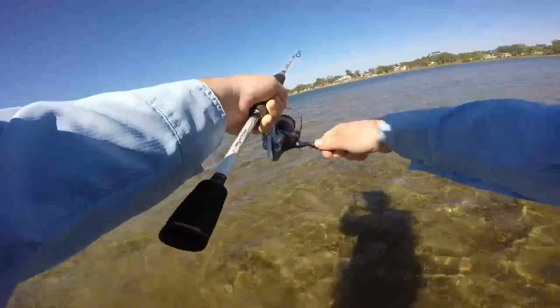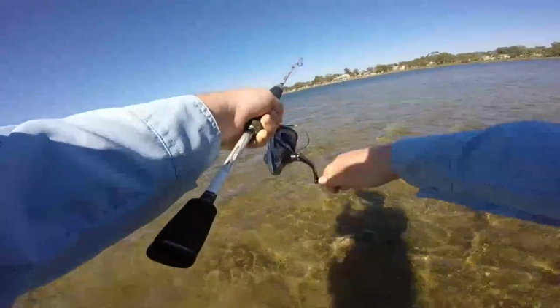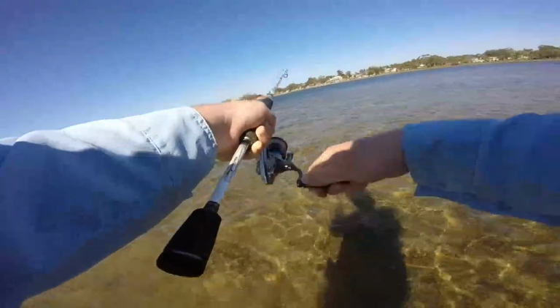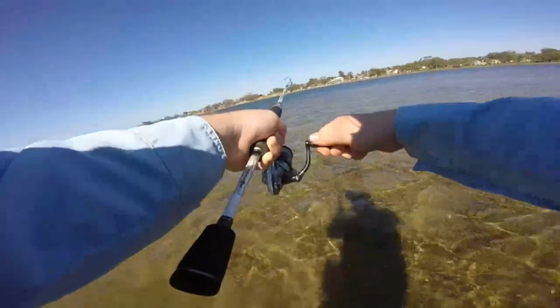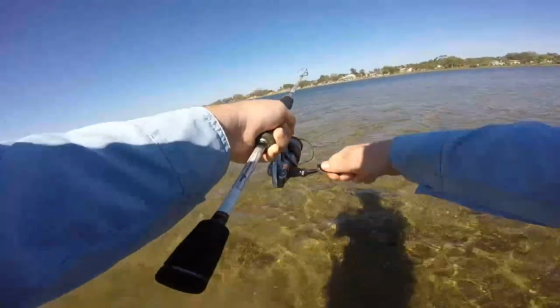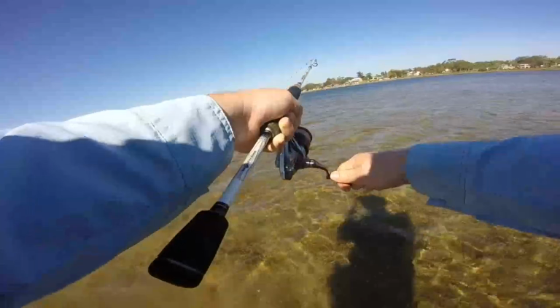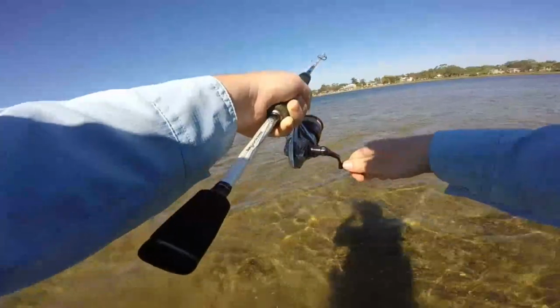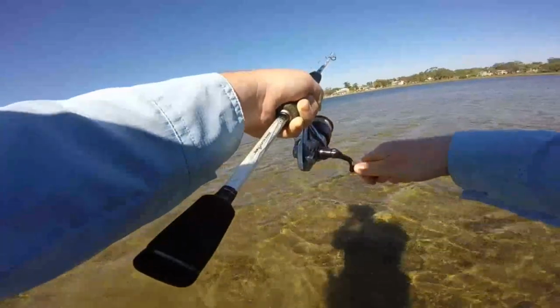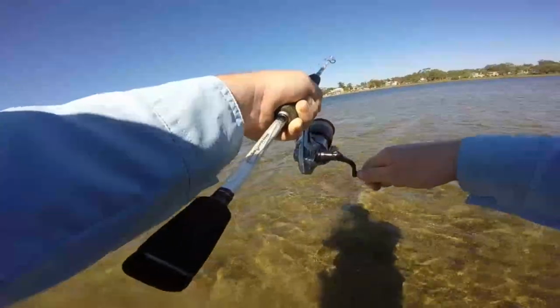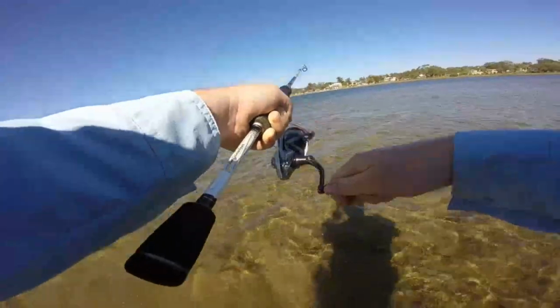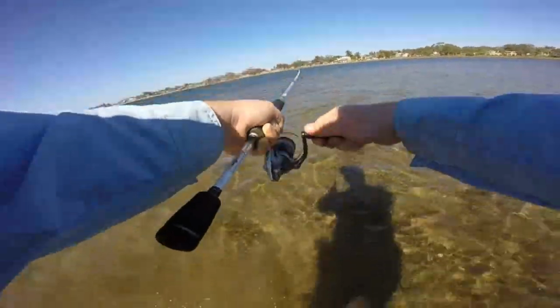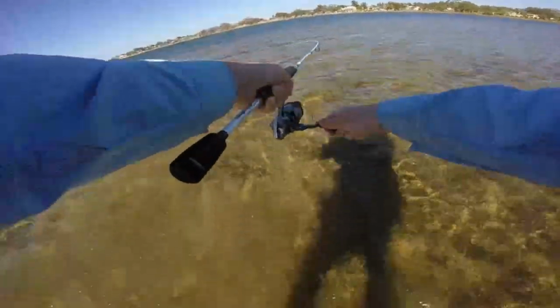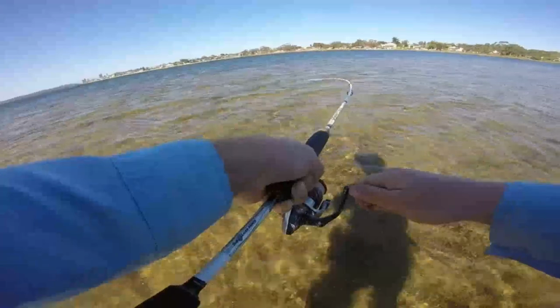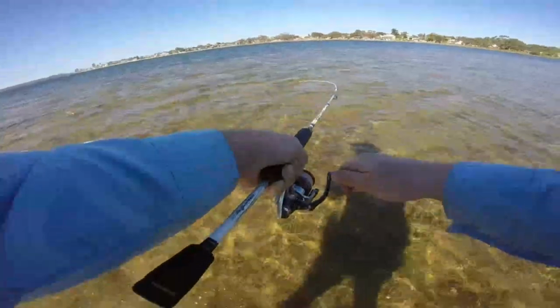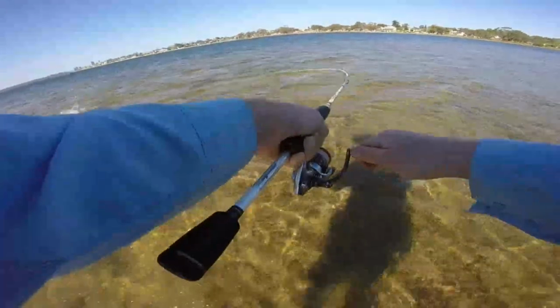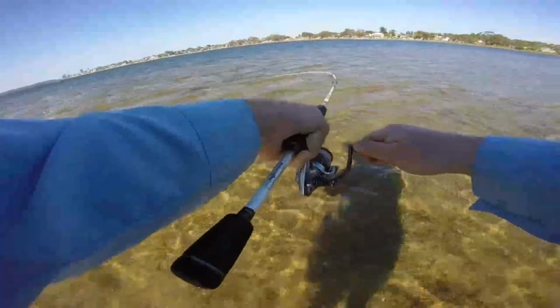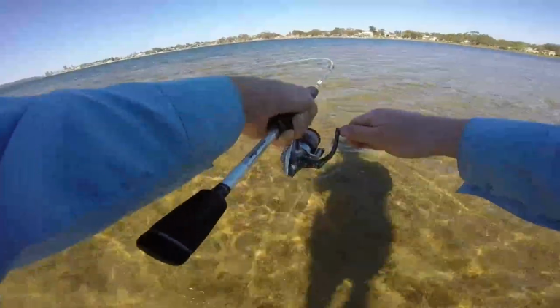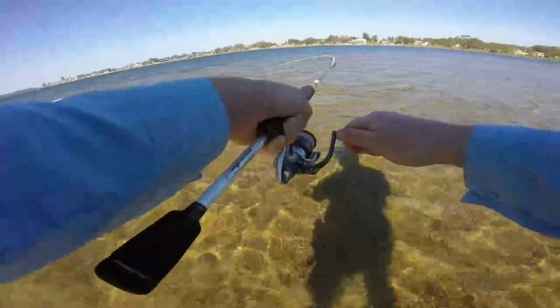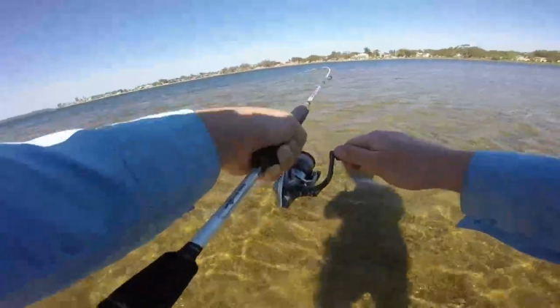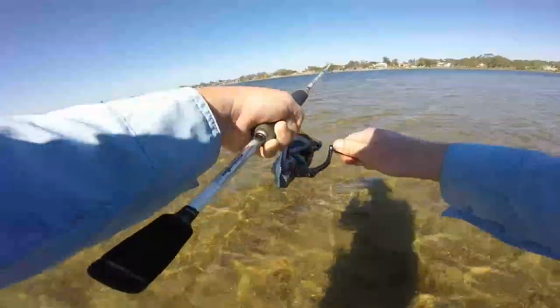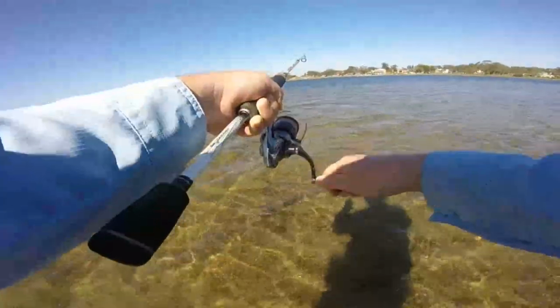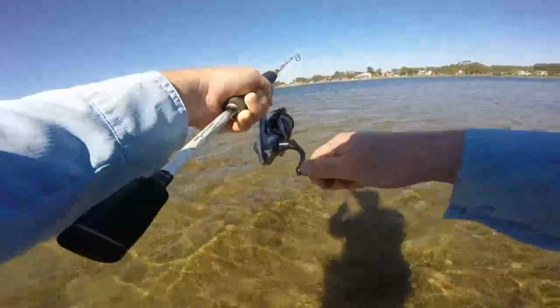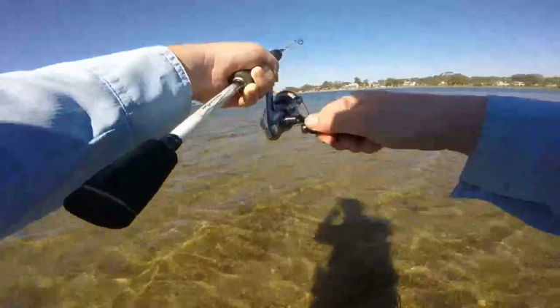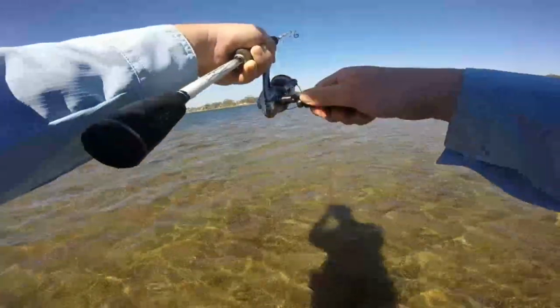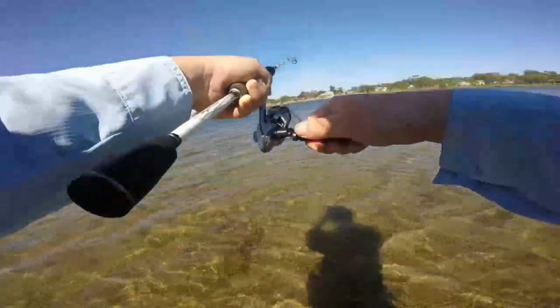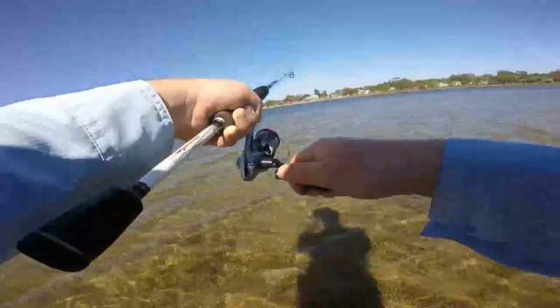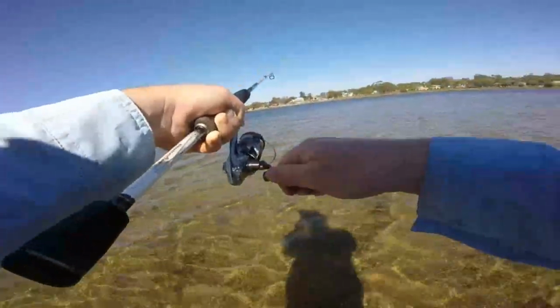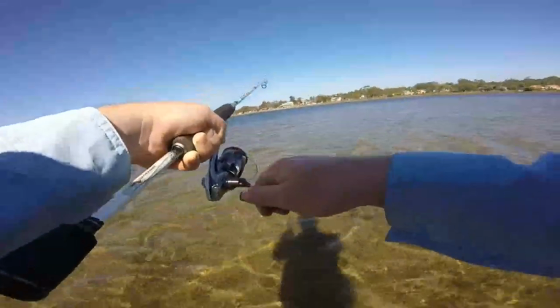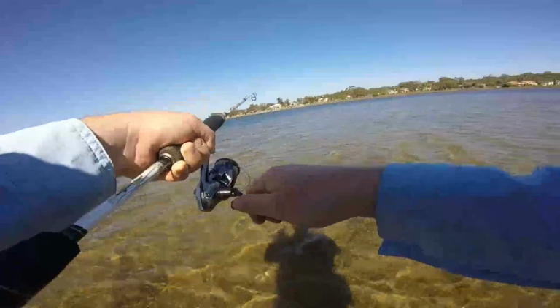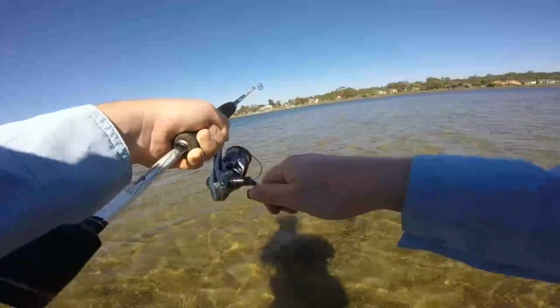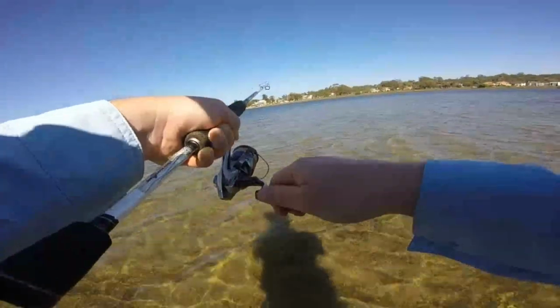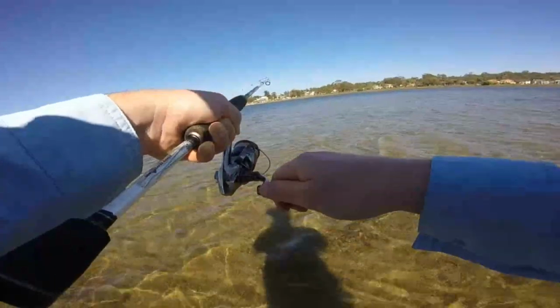This flathead was caught on the running tide with the water level quite low, so I had to wade pretty far out to hit the drop off.